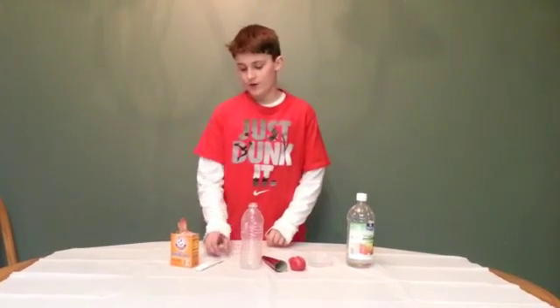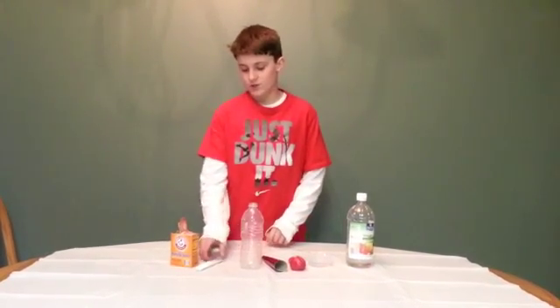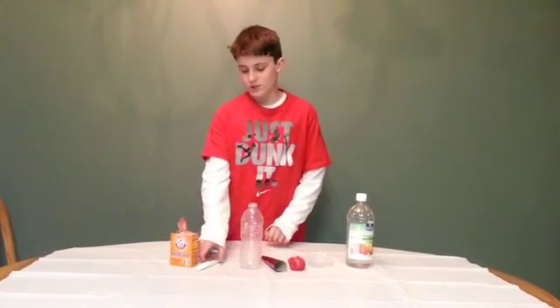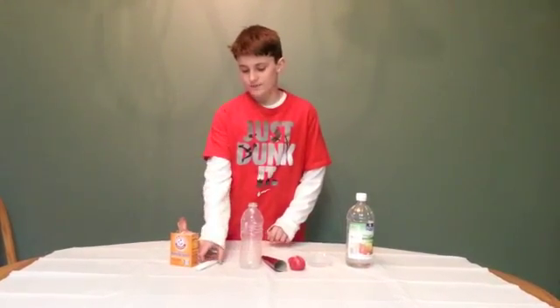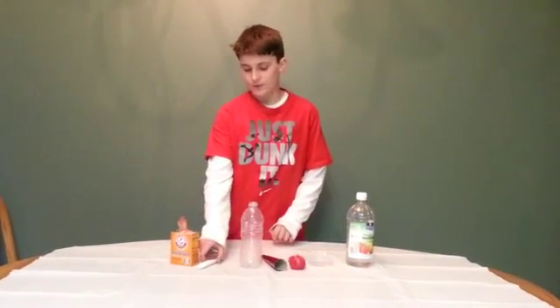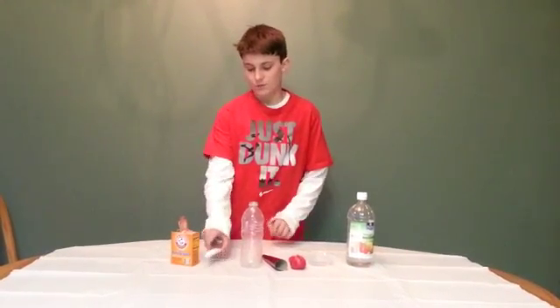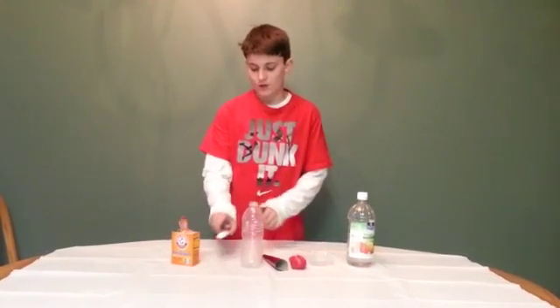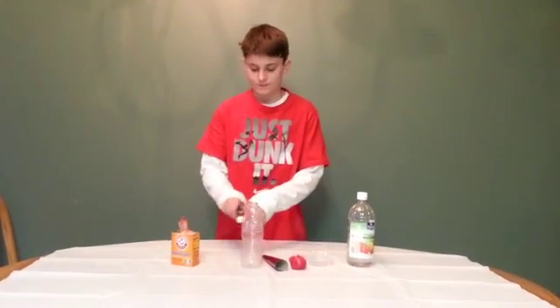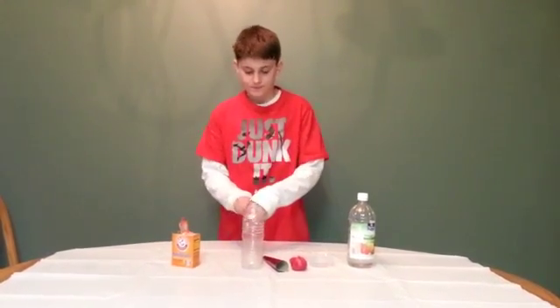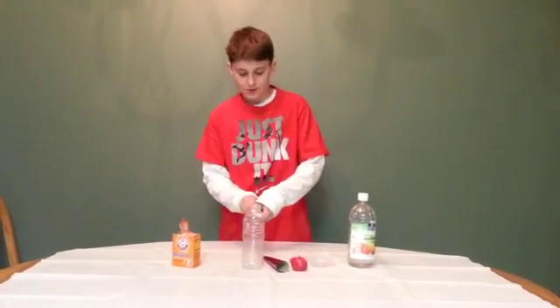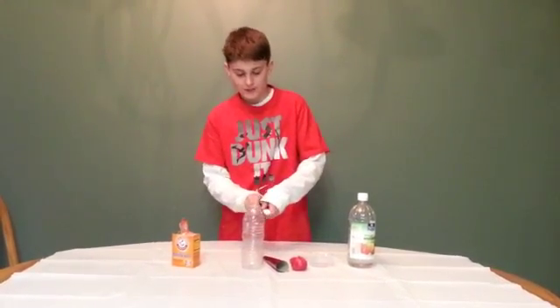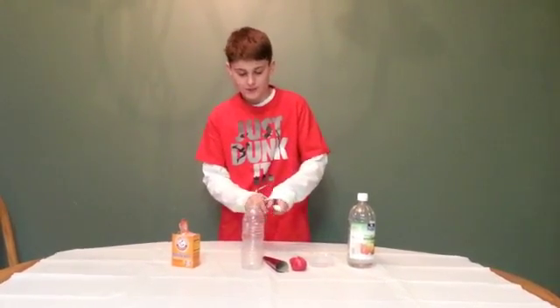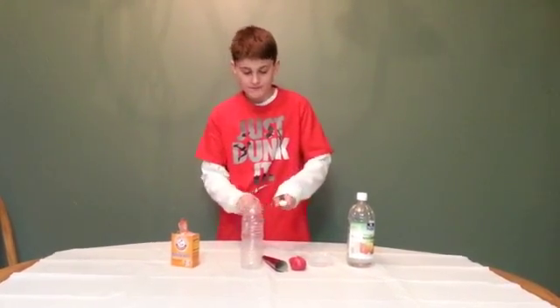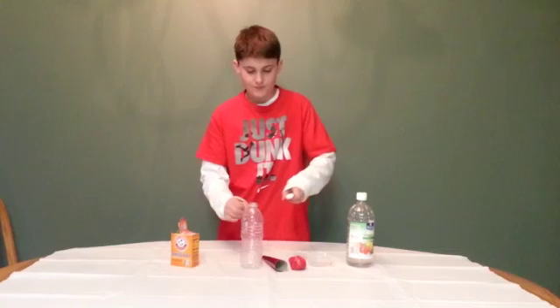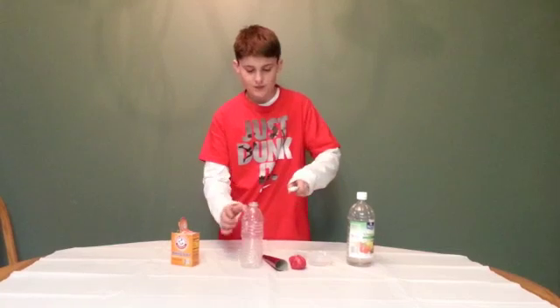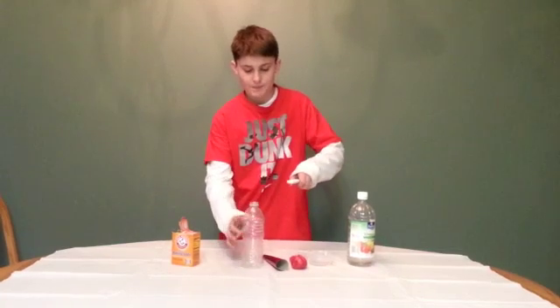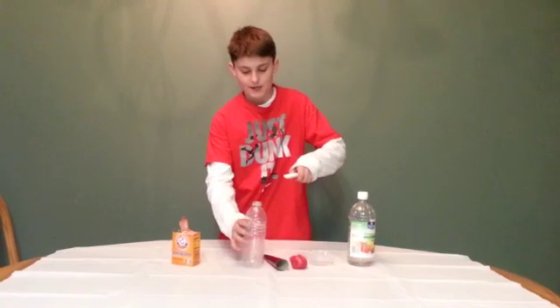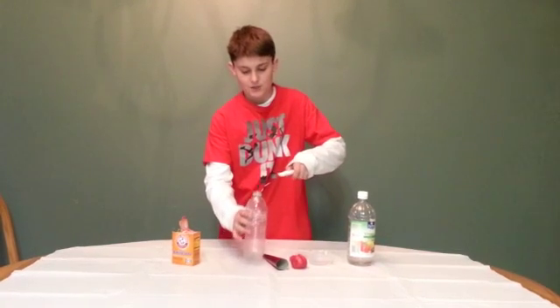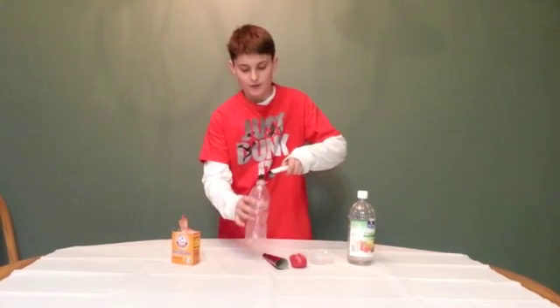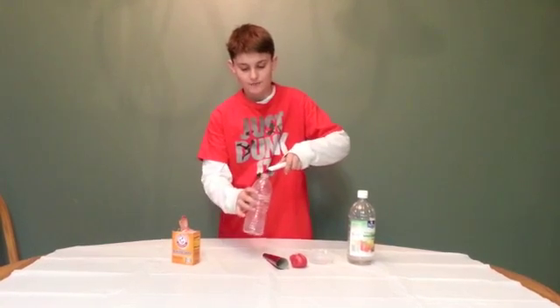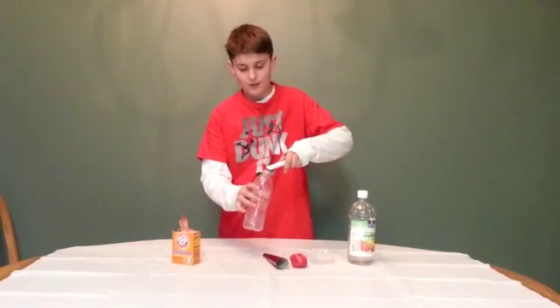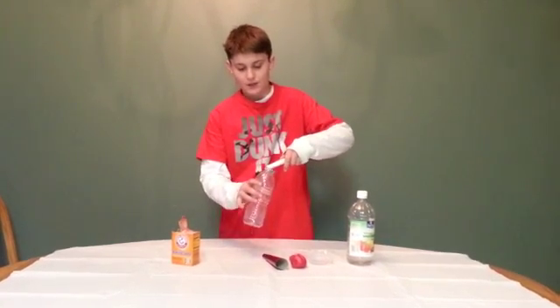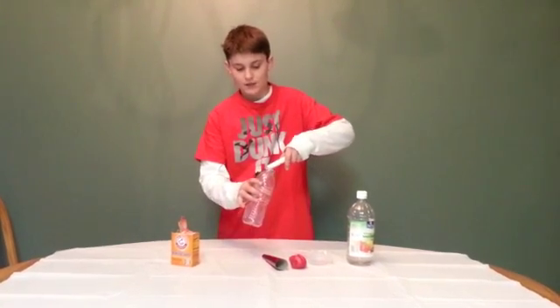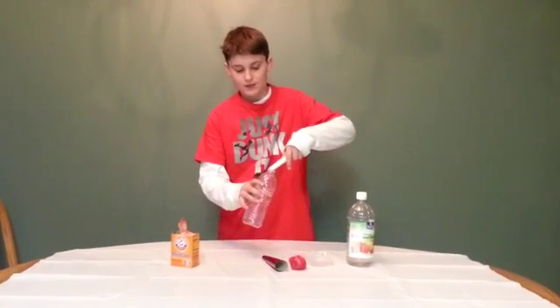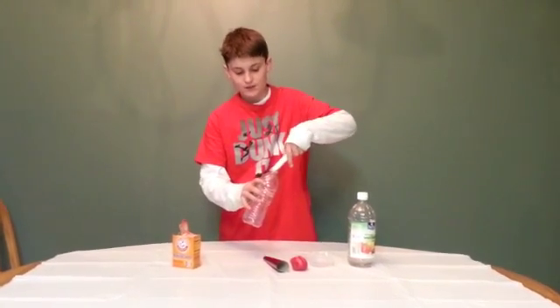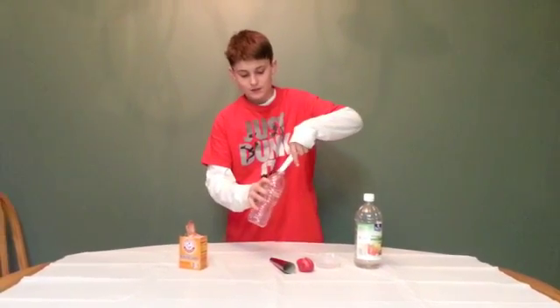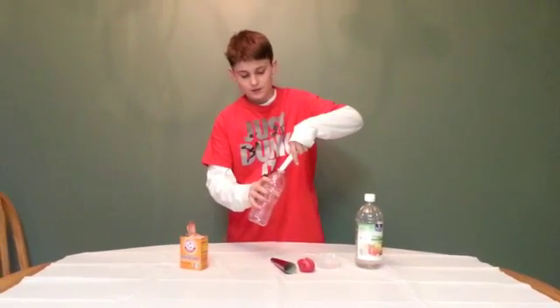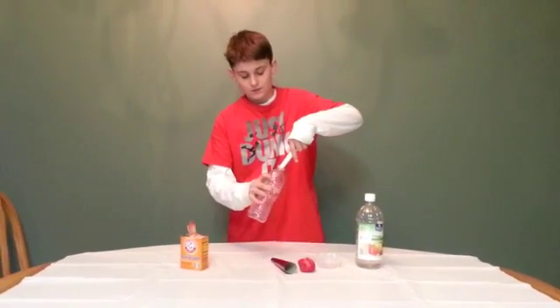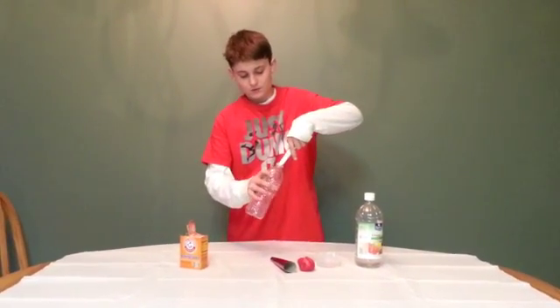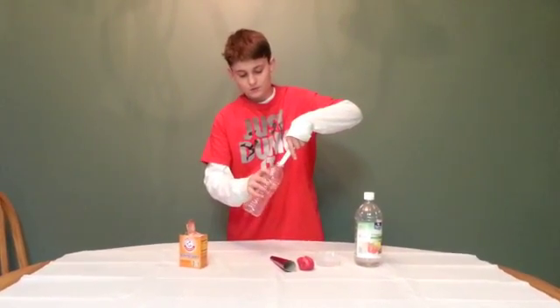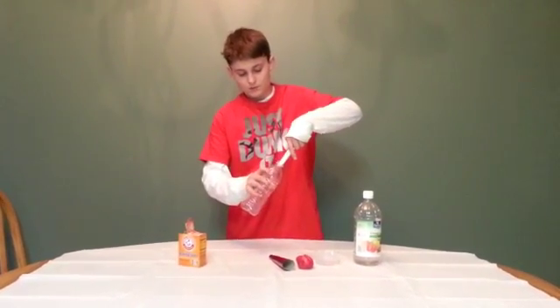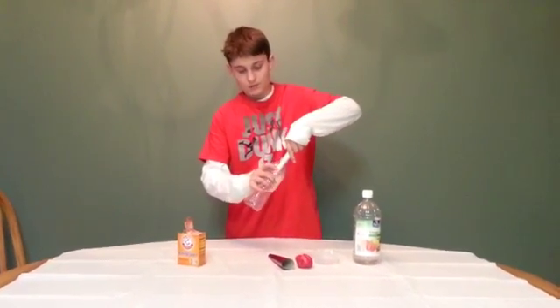First, you will put the baking soda in the bottle.